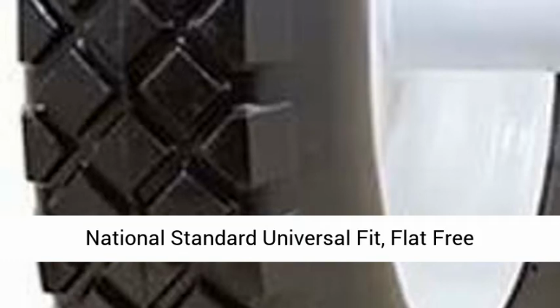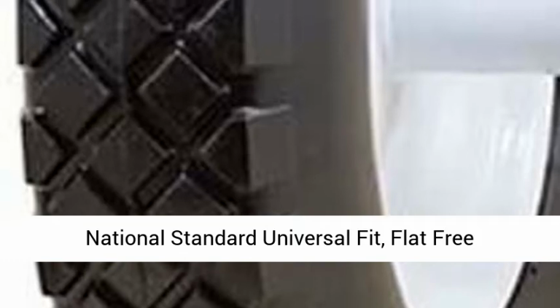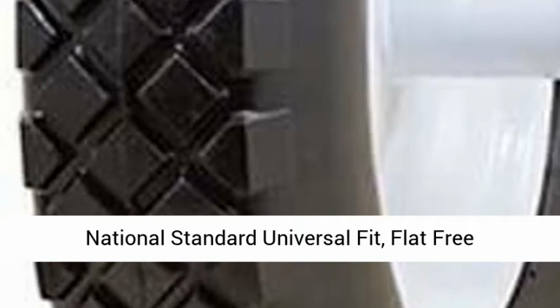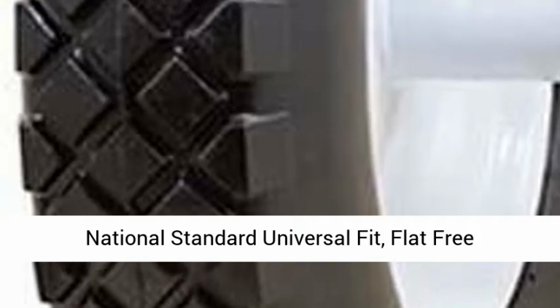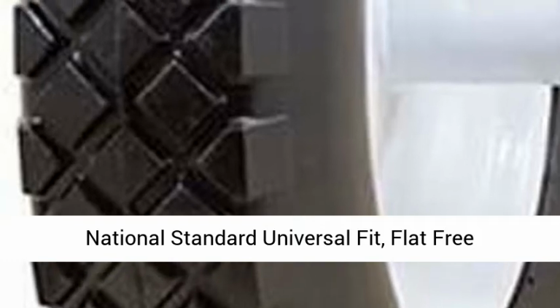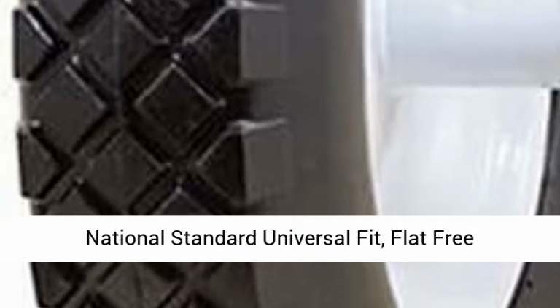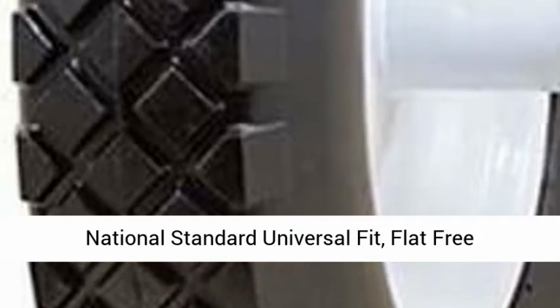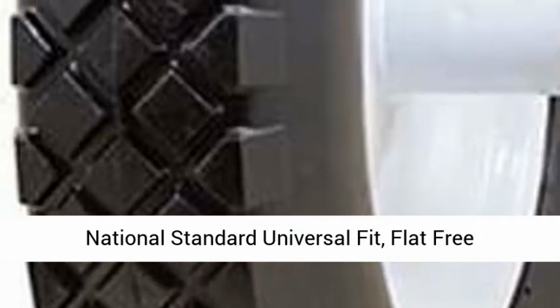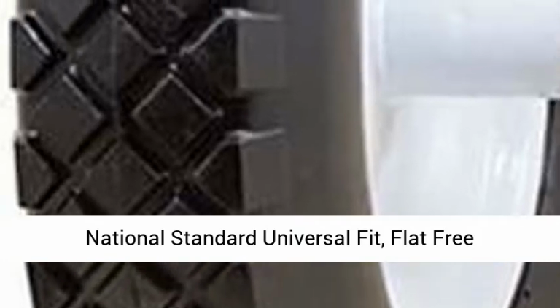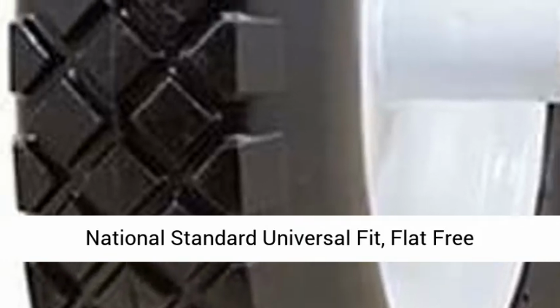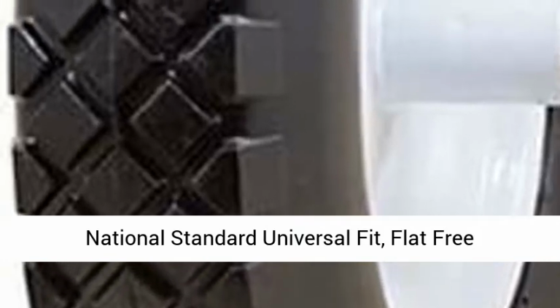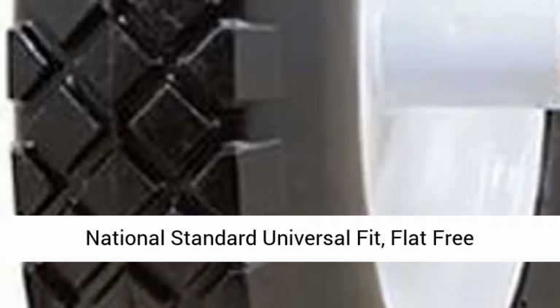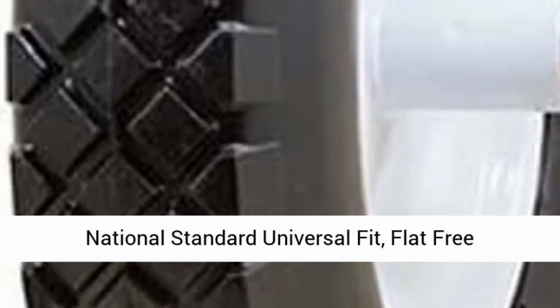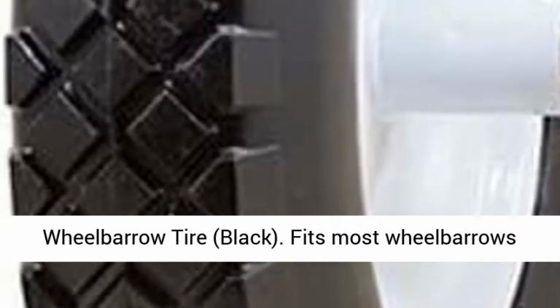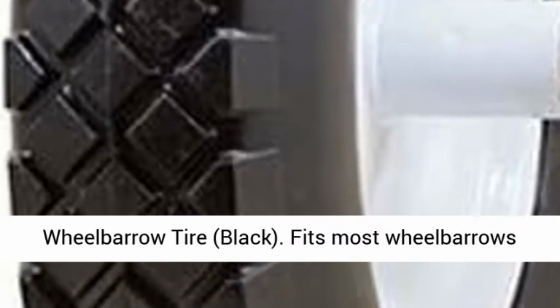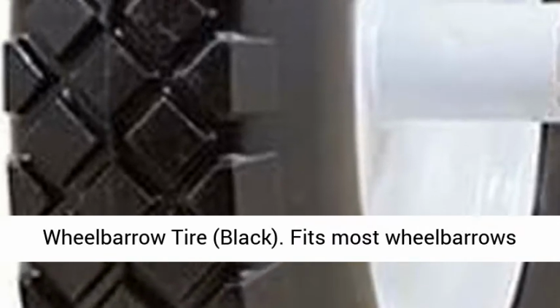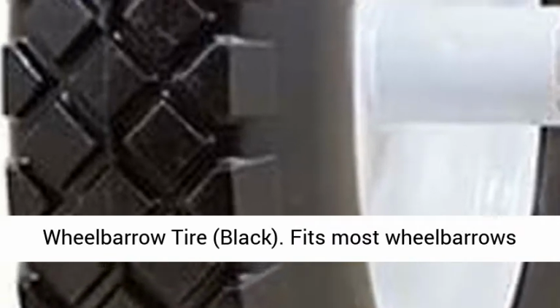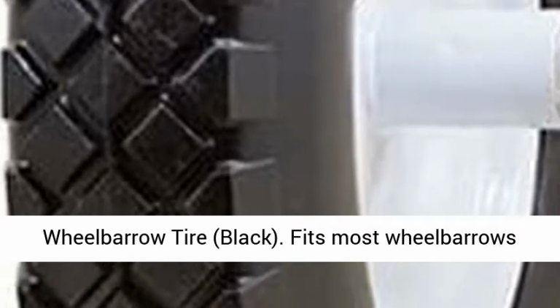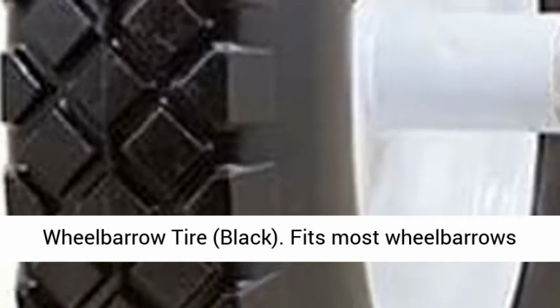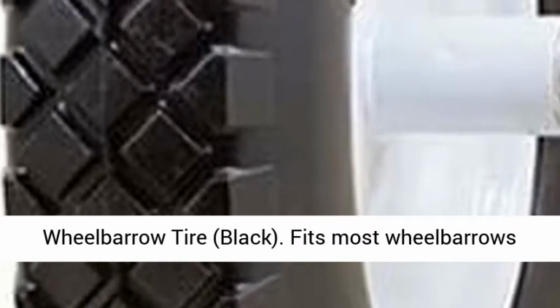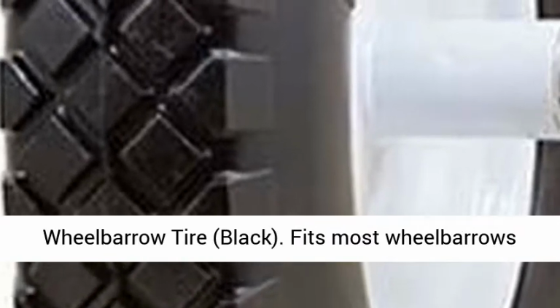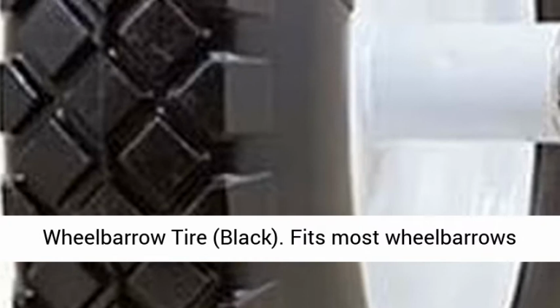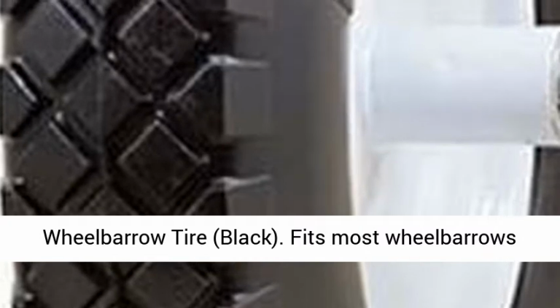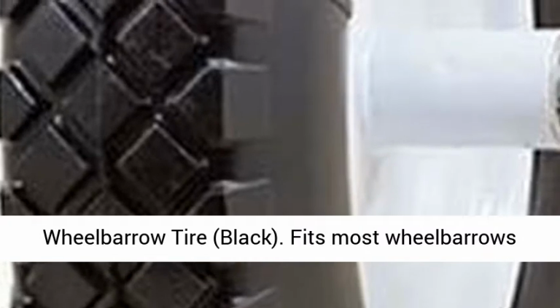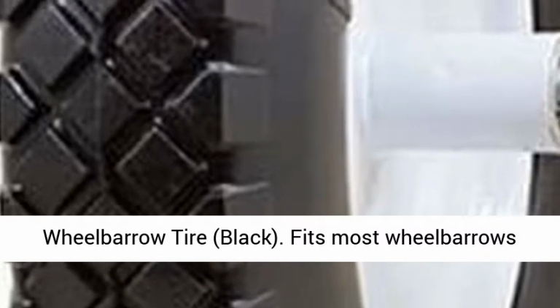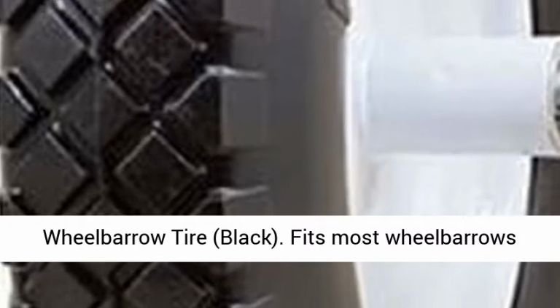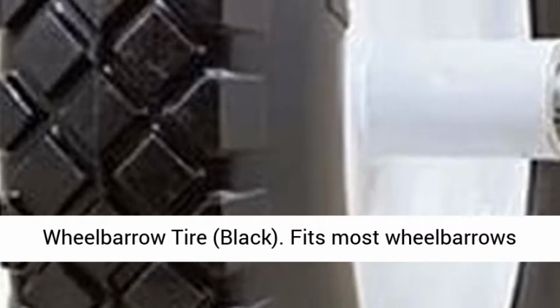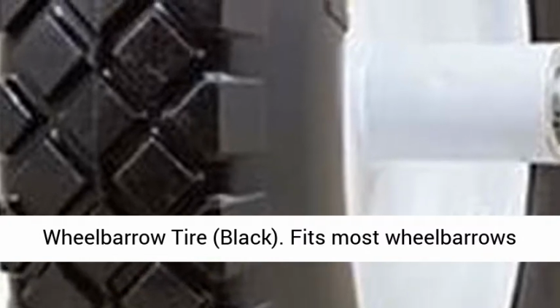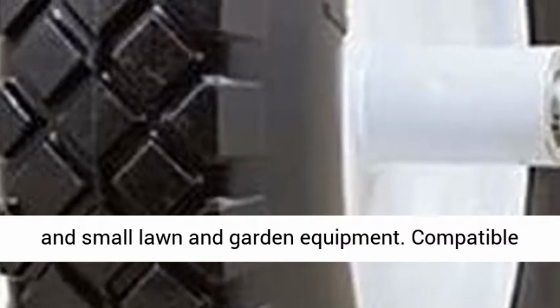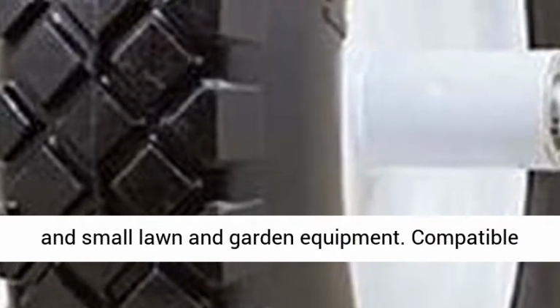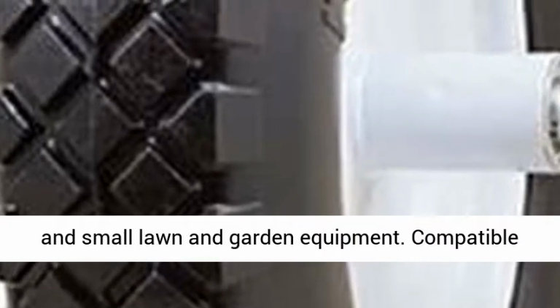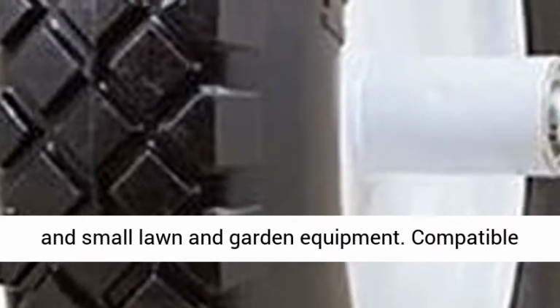National Standard Universal Fit, Flat Free Wheelbarrow Tire, Black. Fits most wheelbarrows in small lawn and garden equipment.